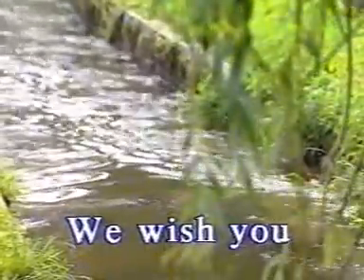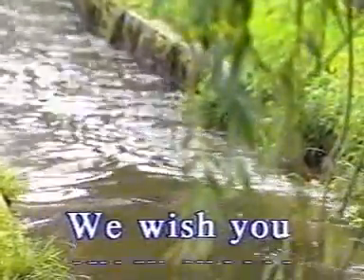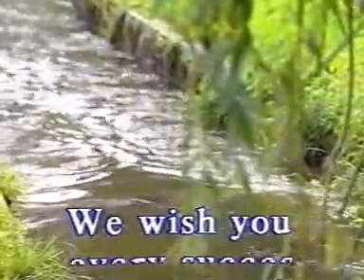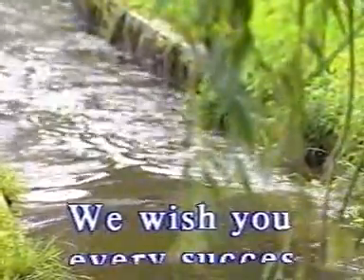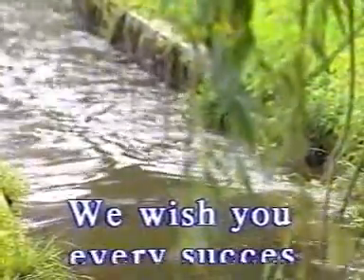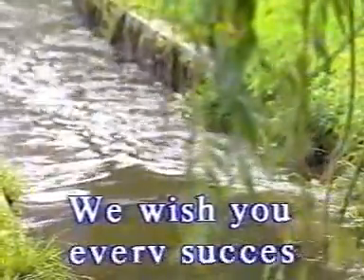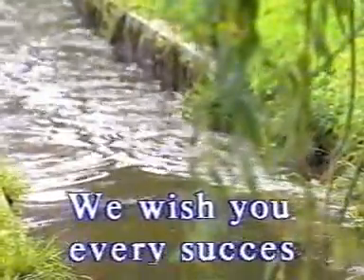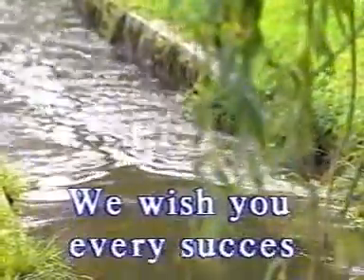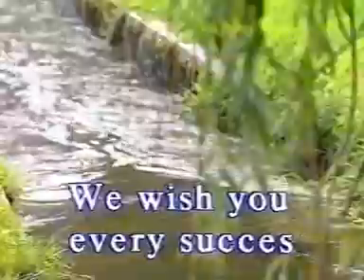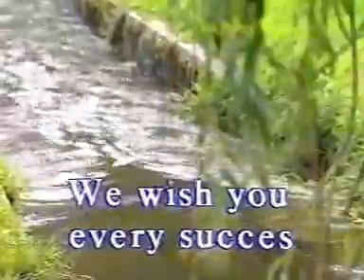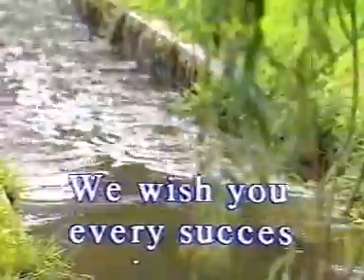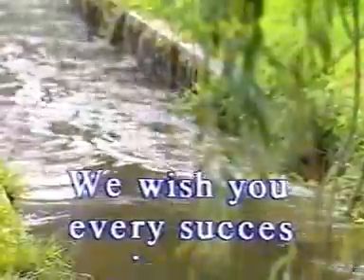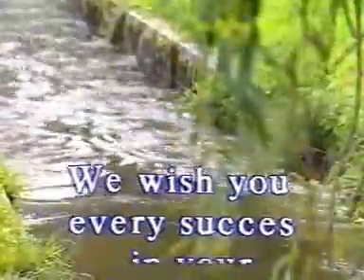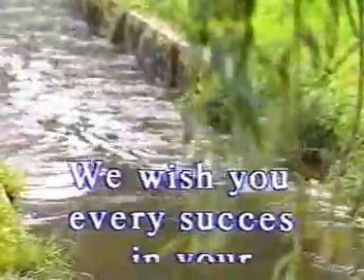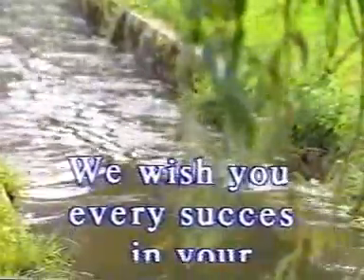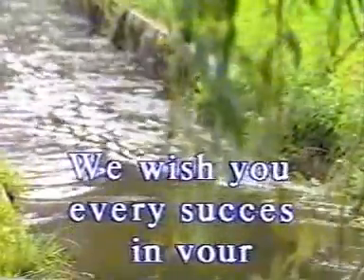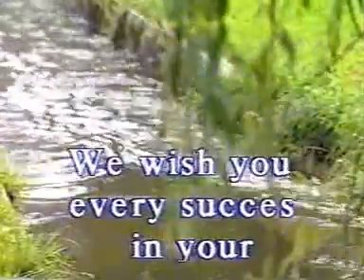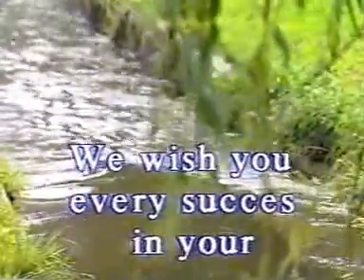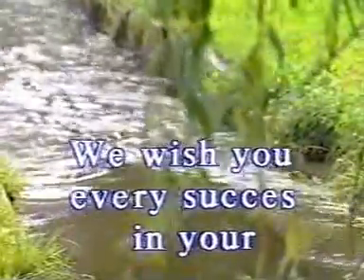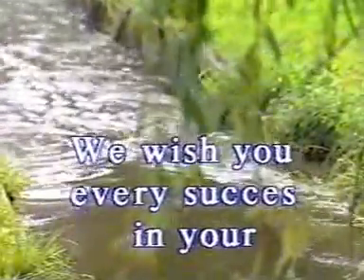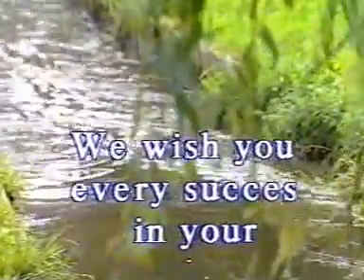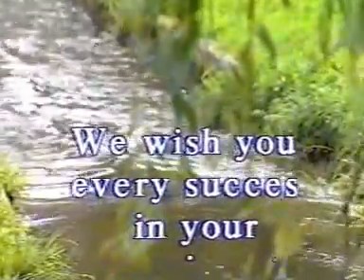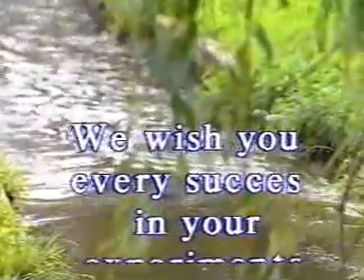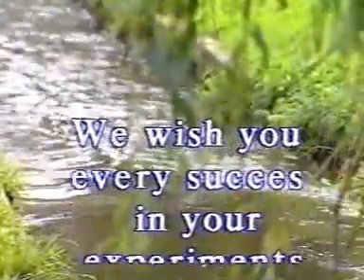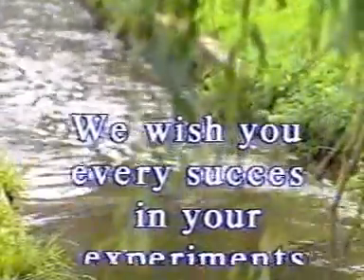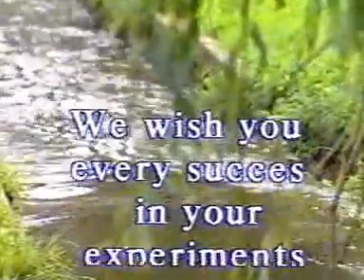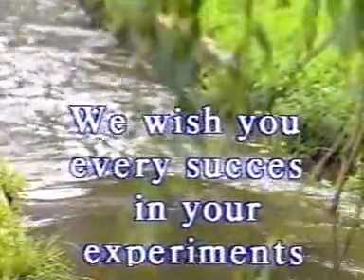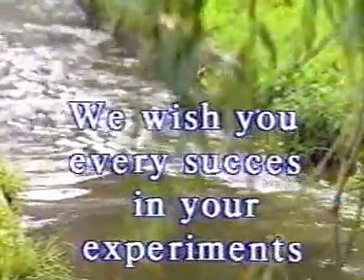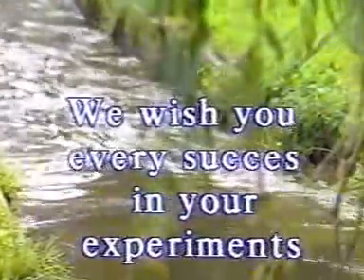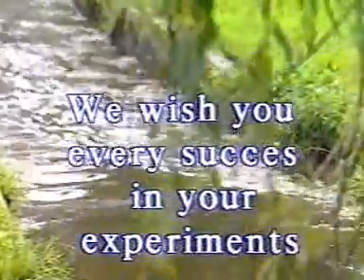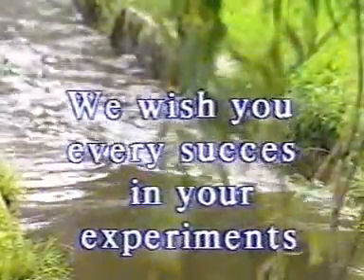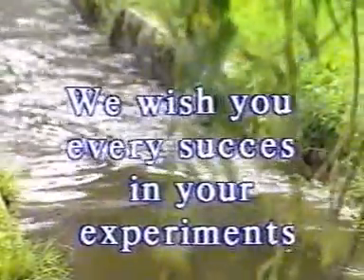We wish you every success in your experiments.